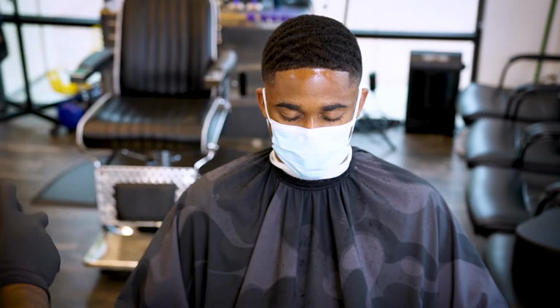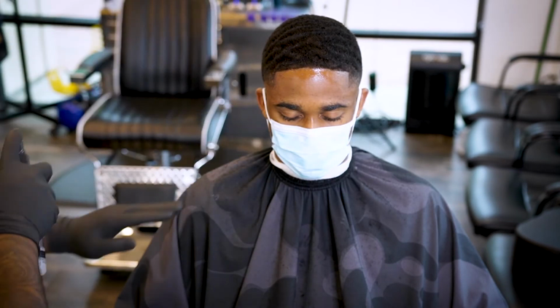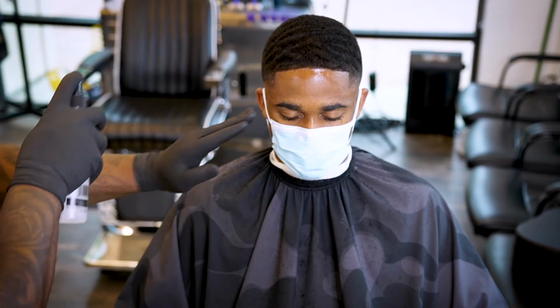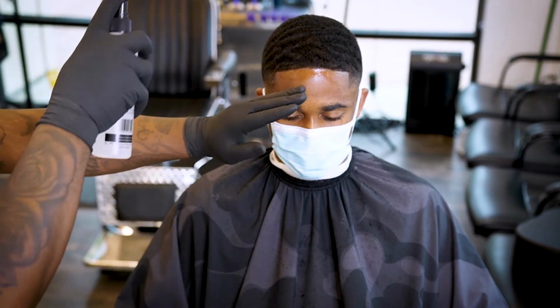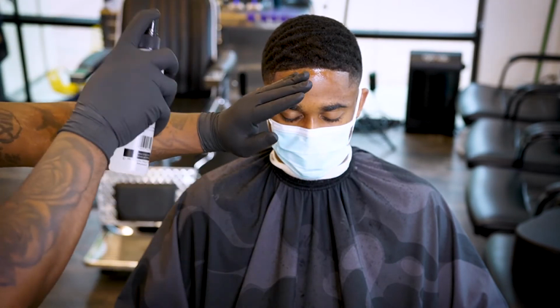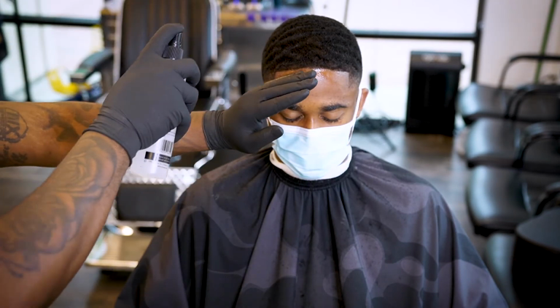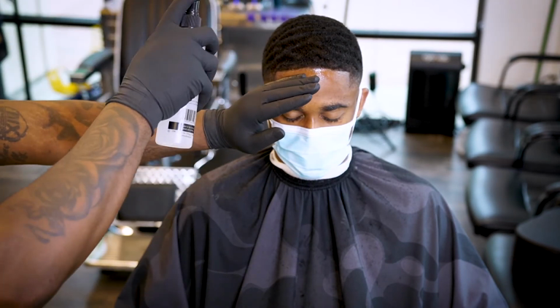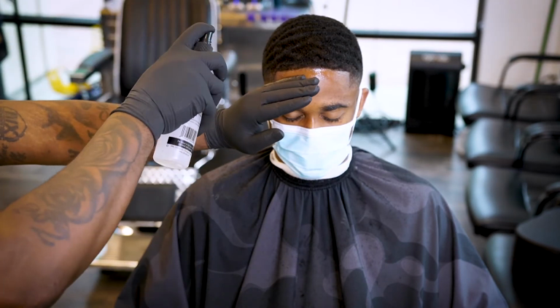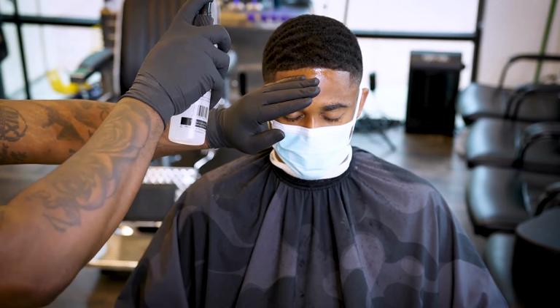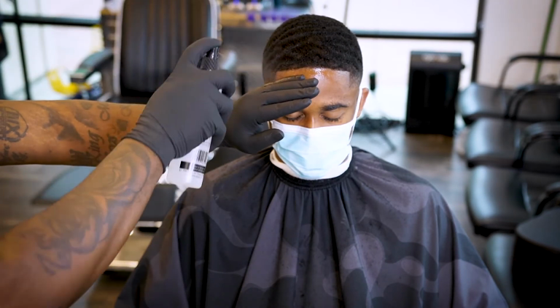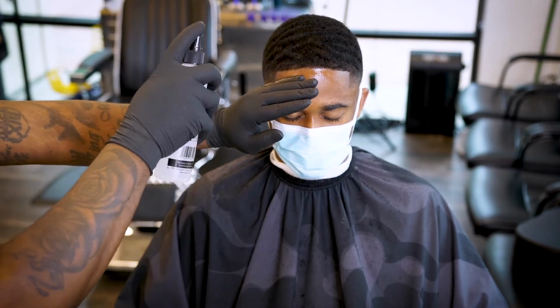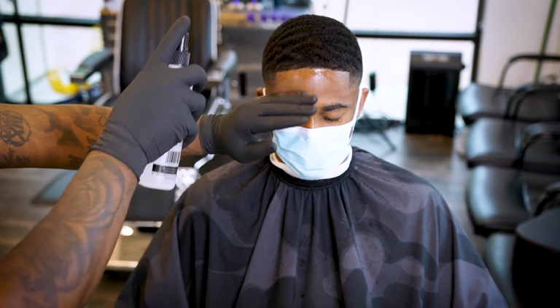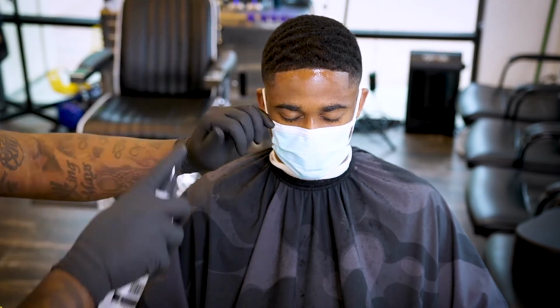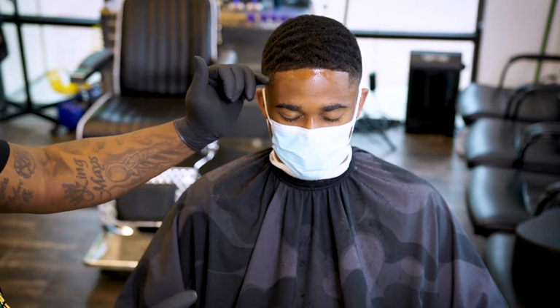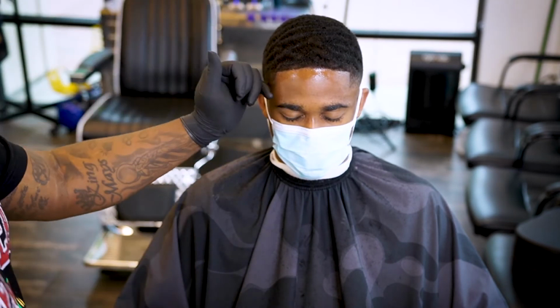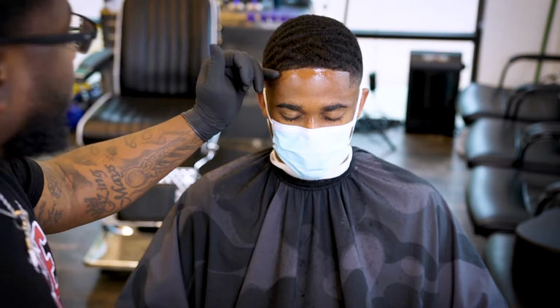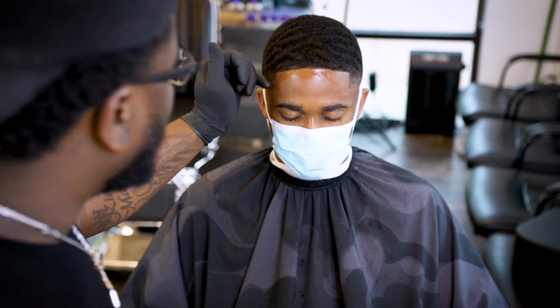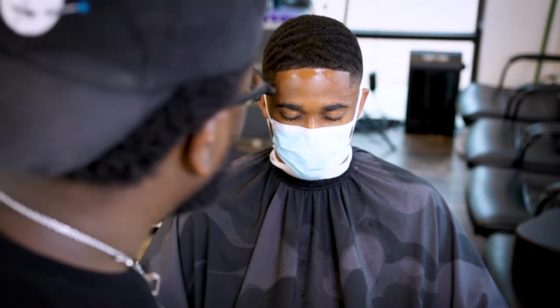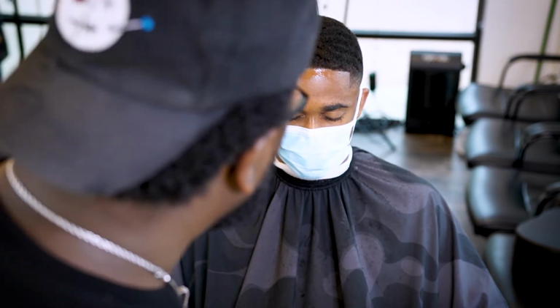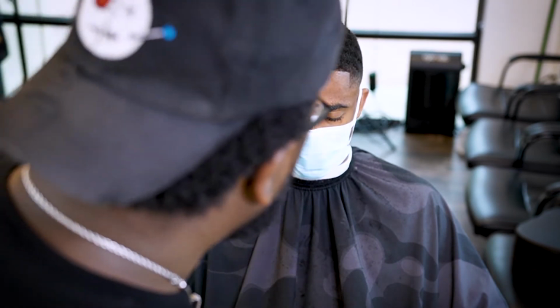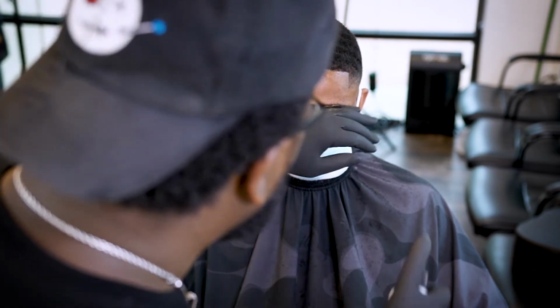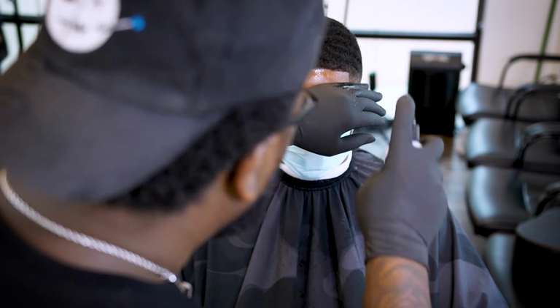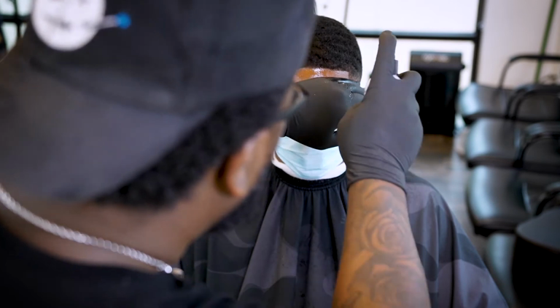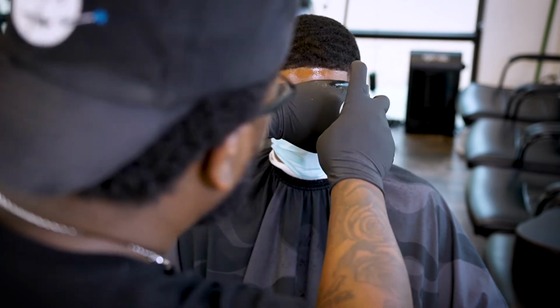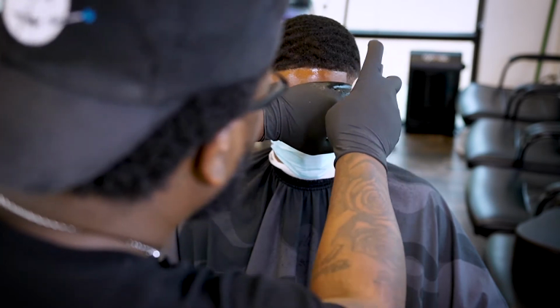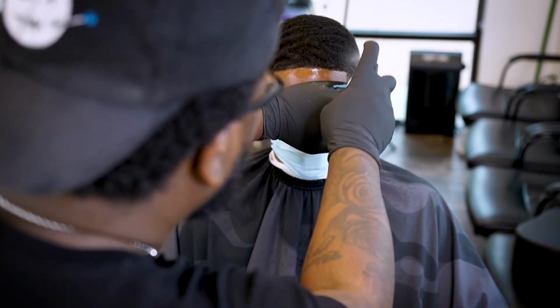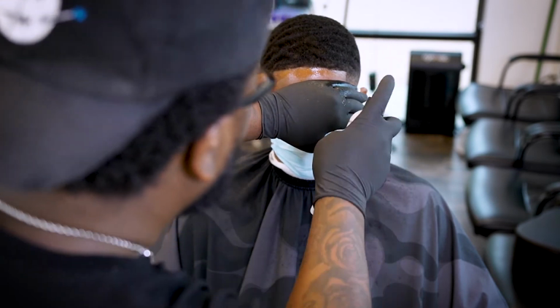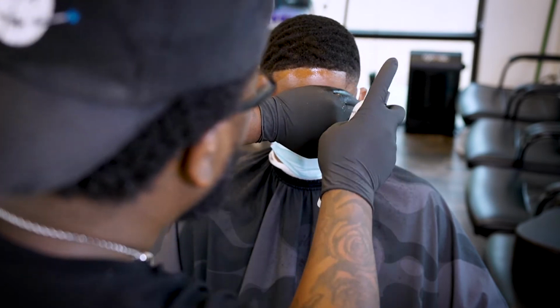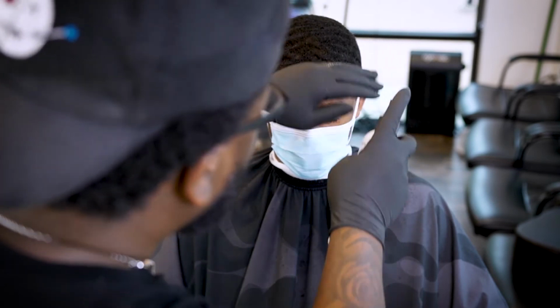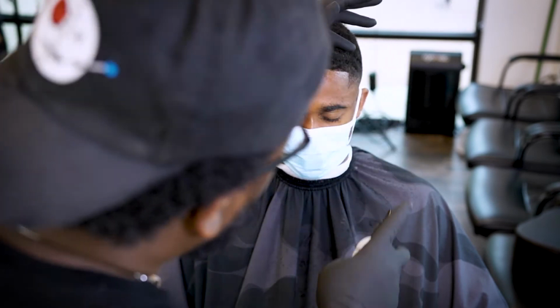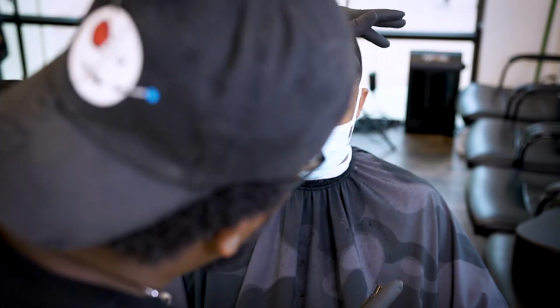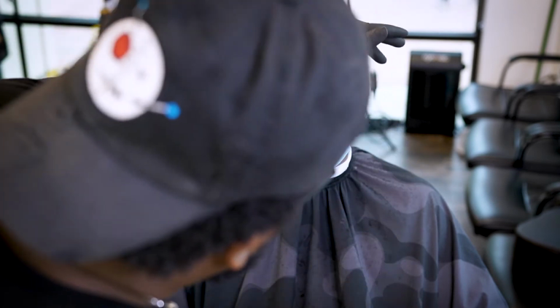Of course we're gonna use that liquid razor just to get that edge up super crisp.